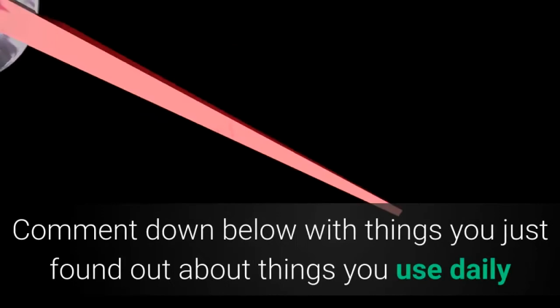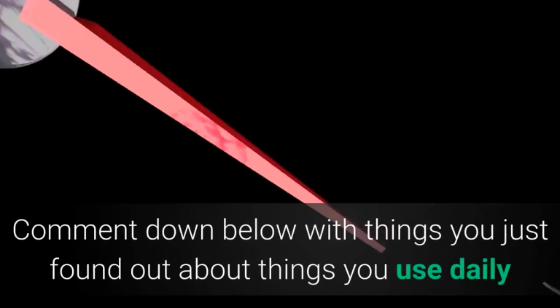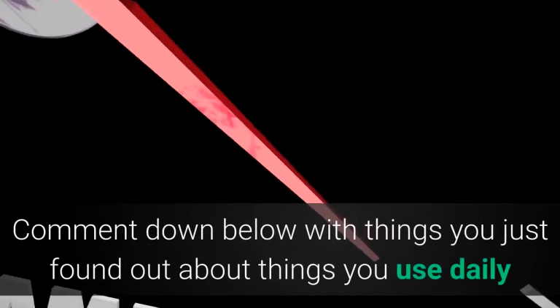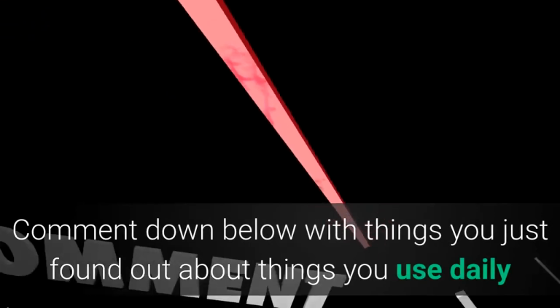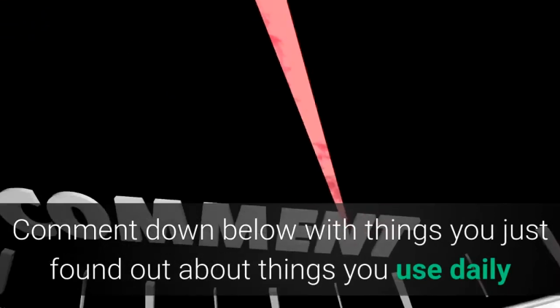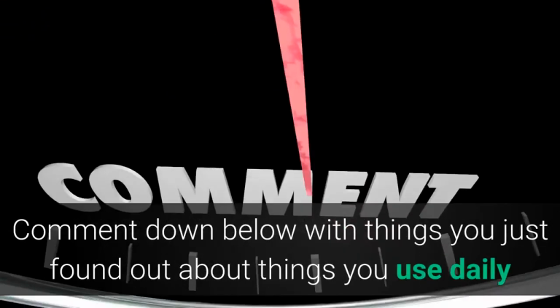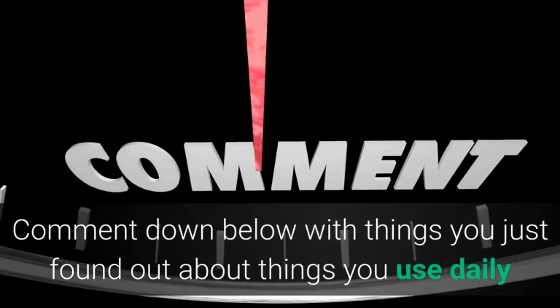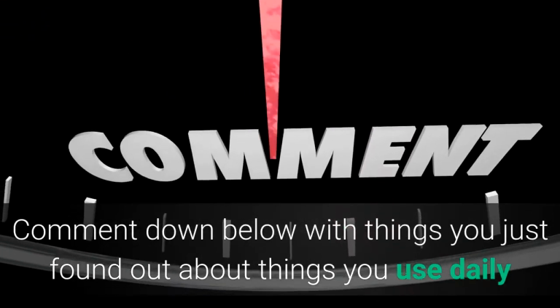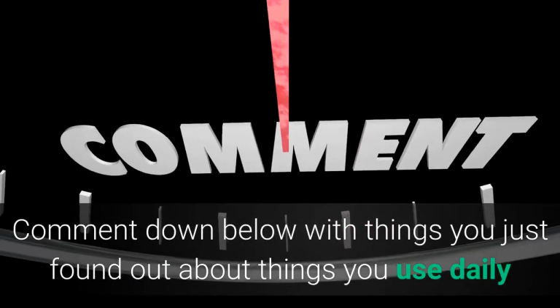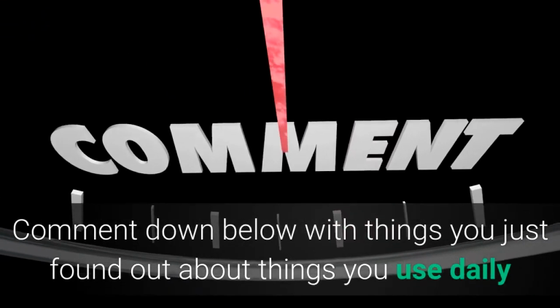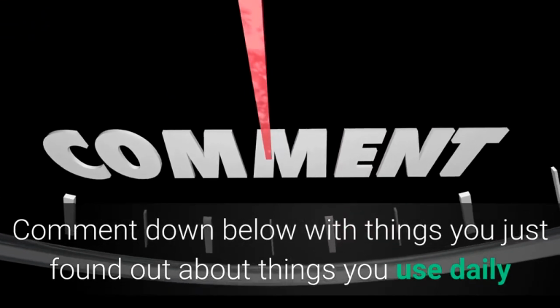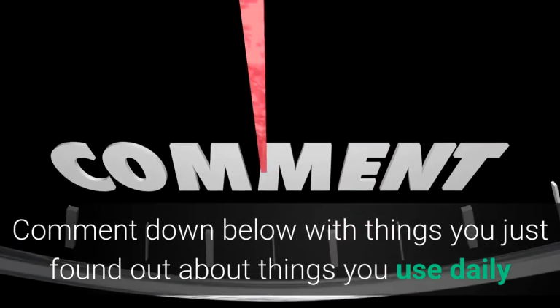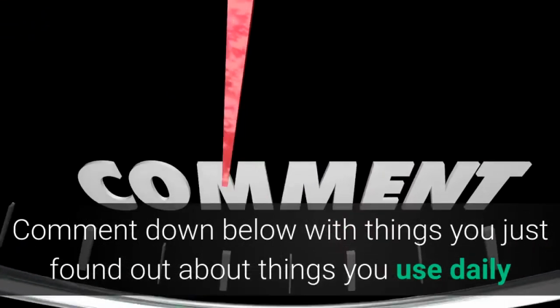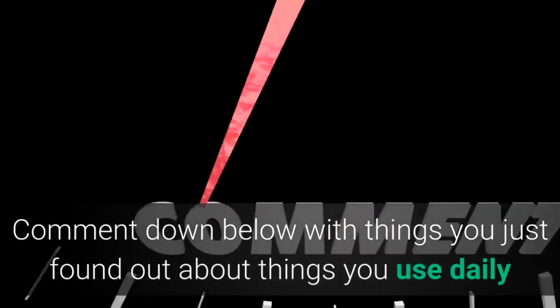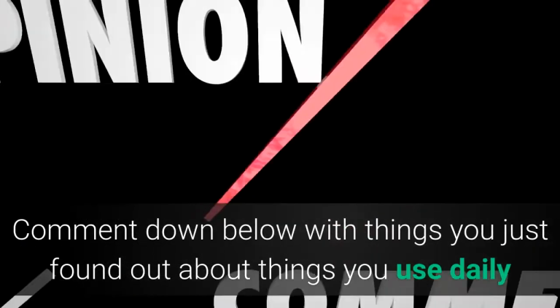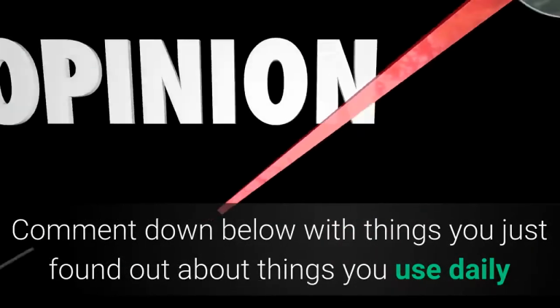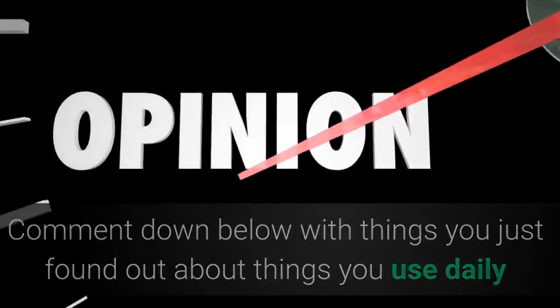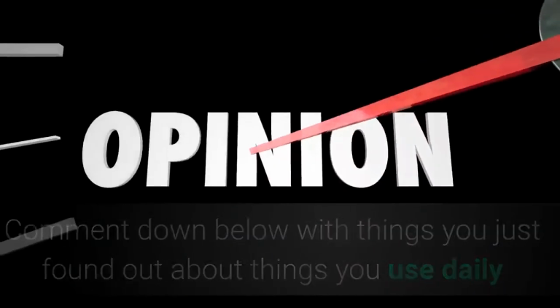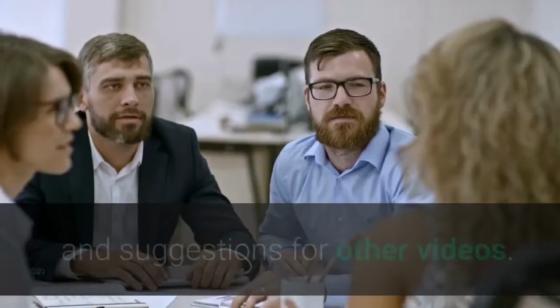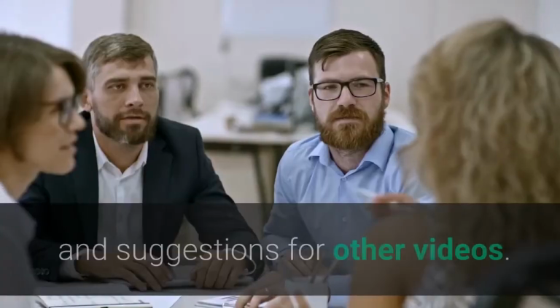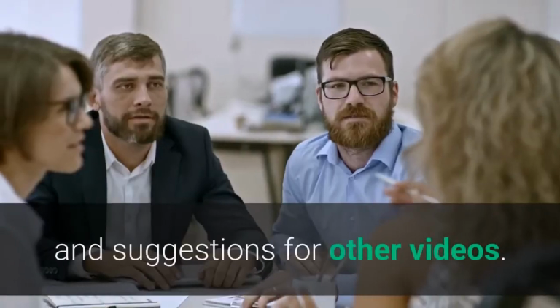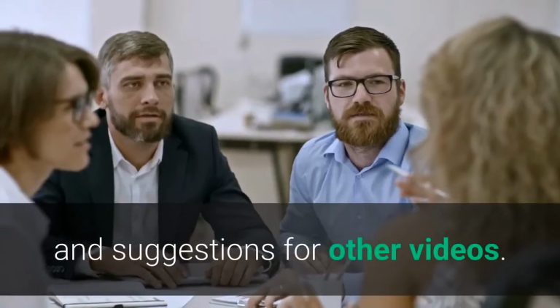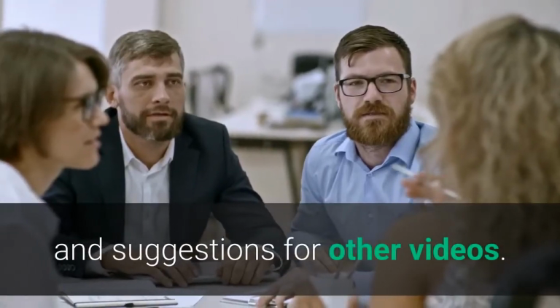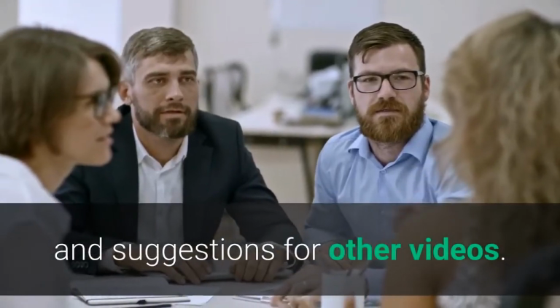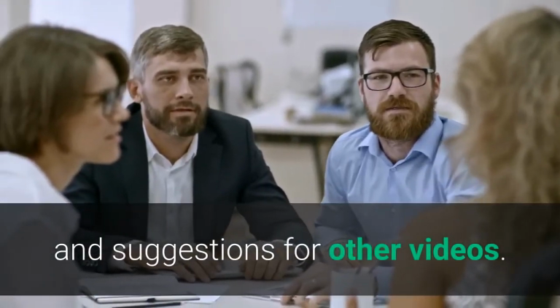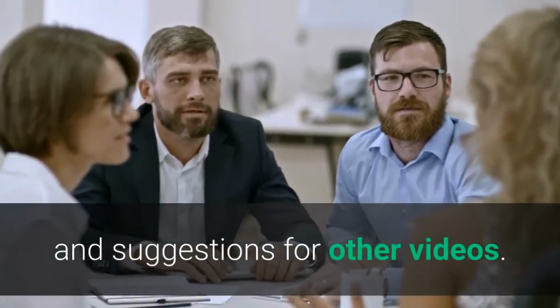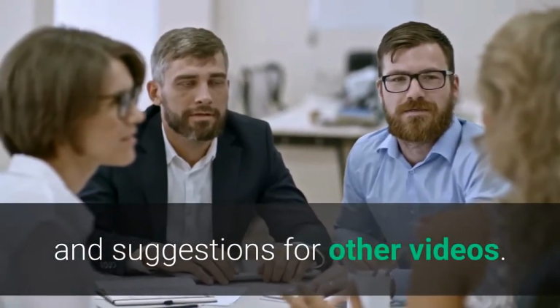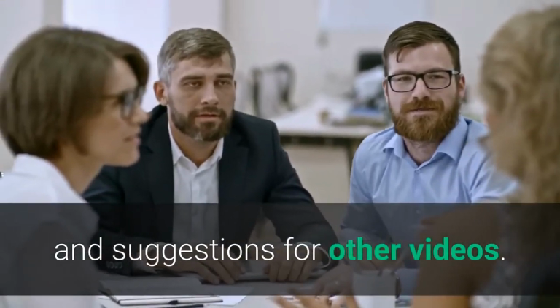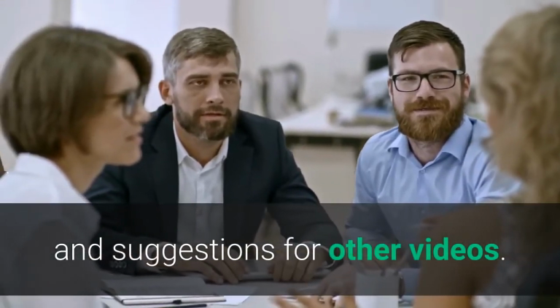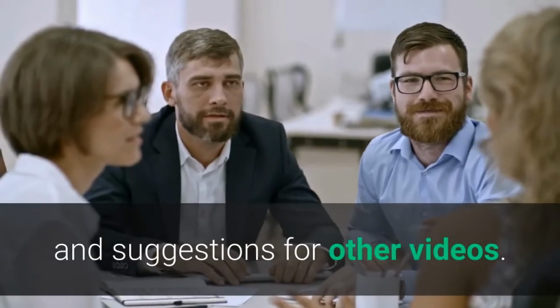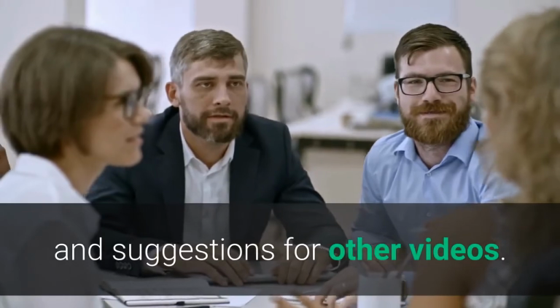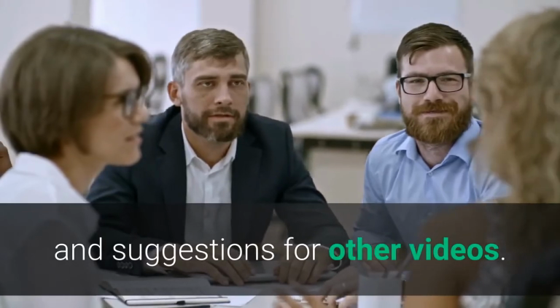Signing off: comment down below with things you just found out about objects you use daily, and leave suggestions for other videos.